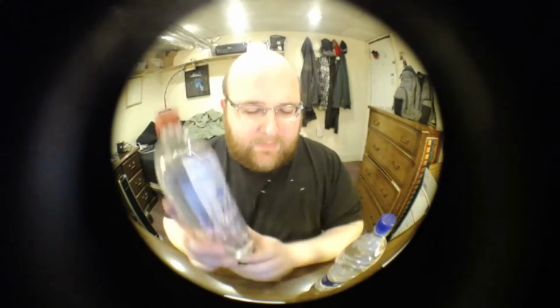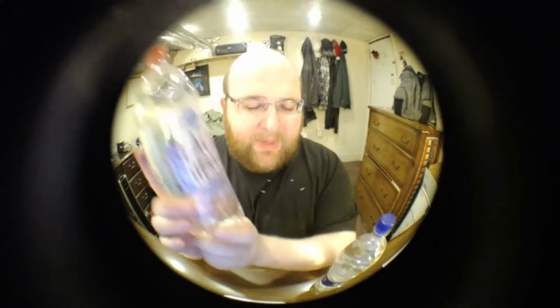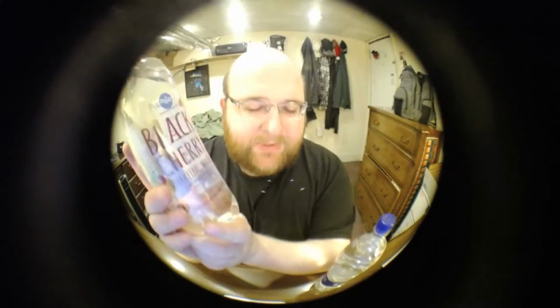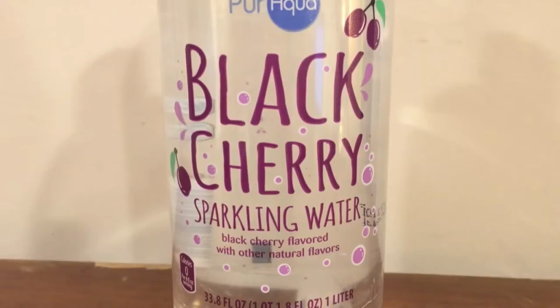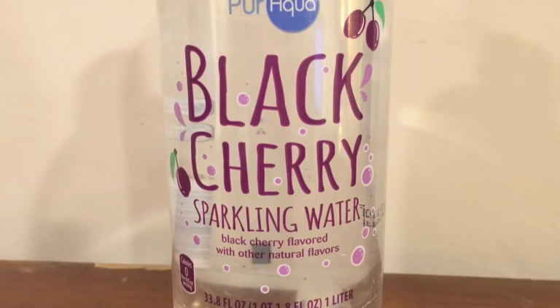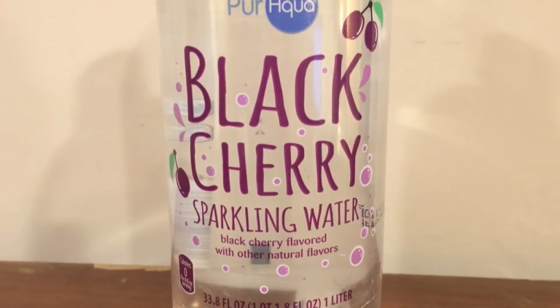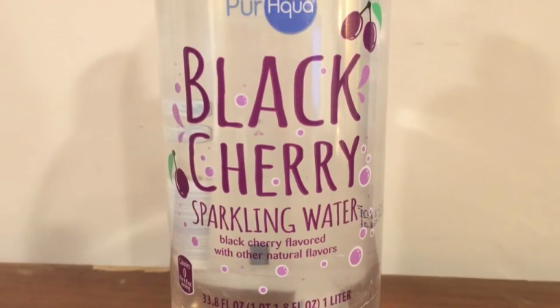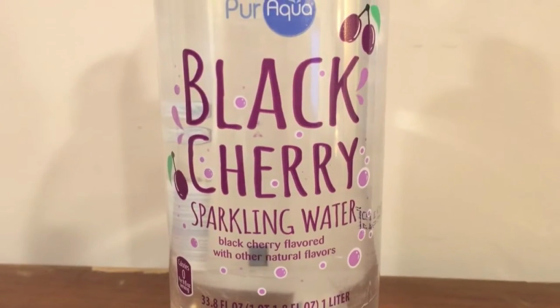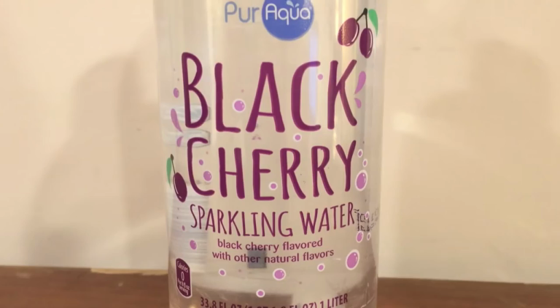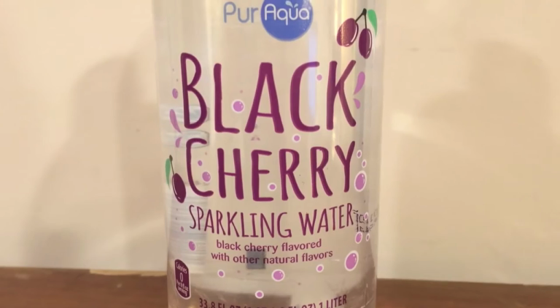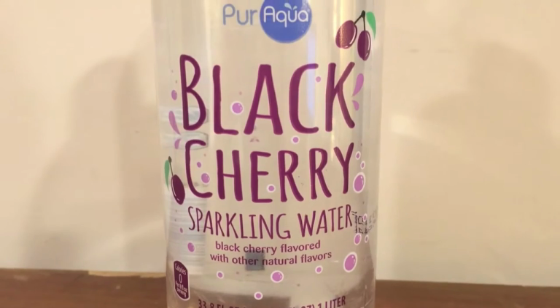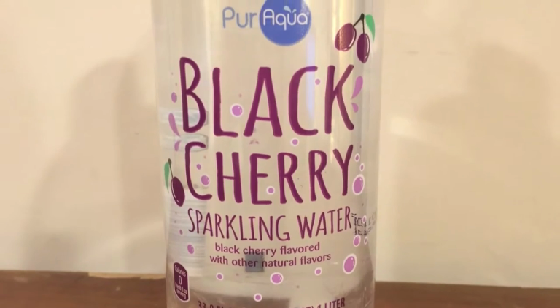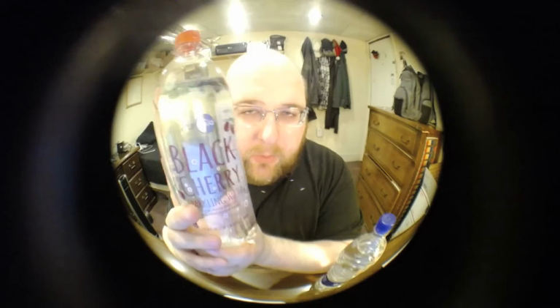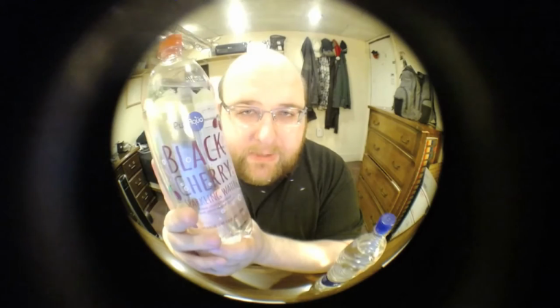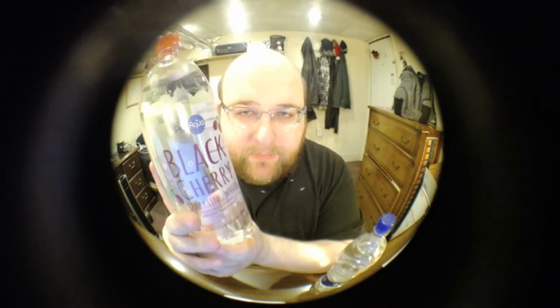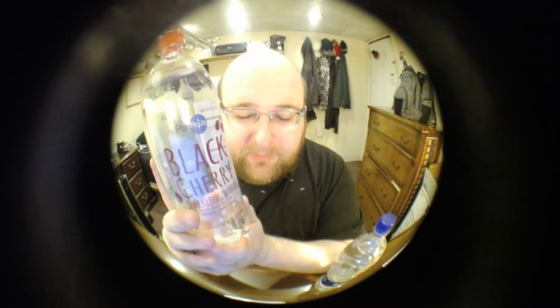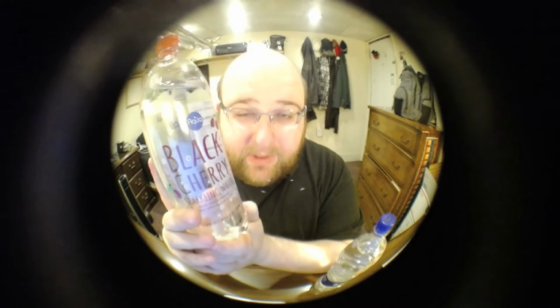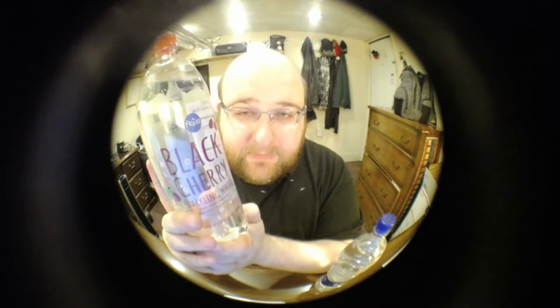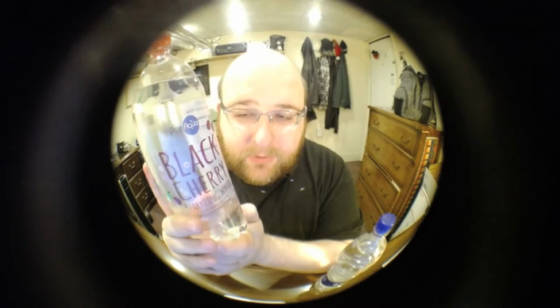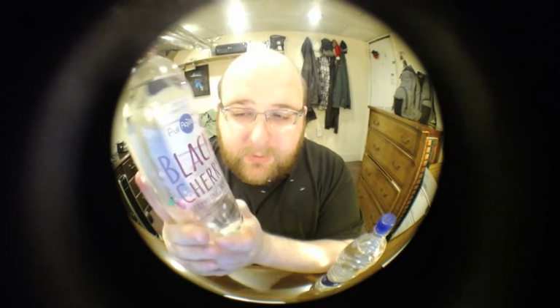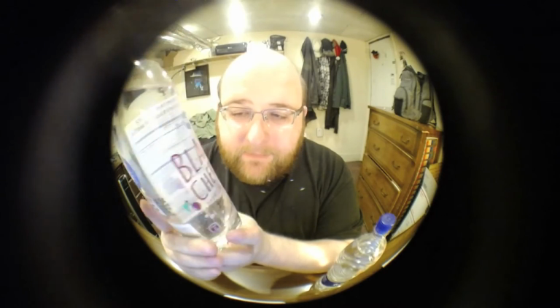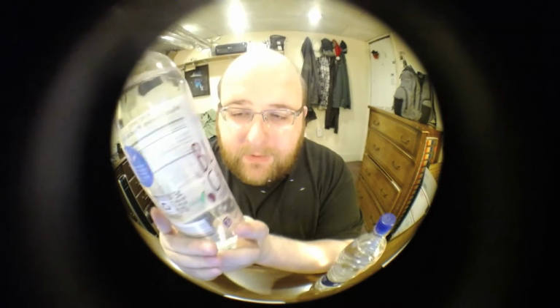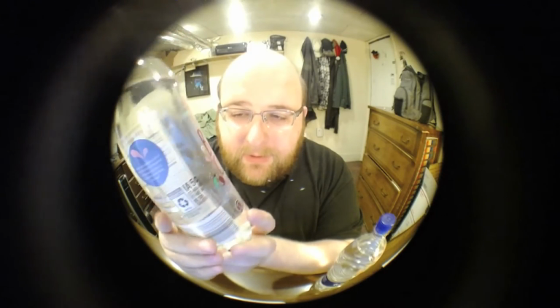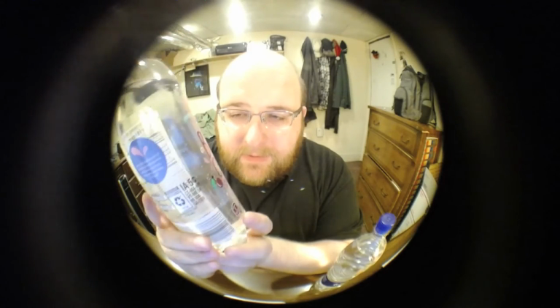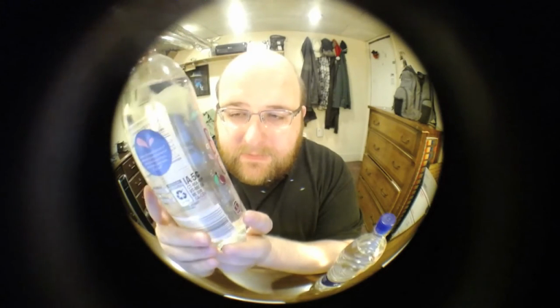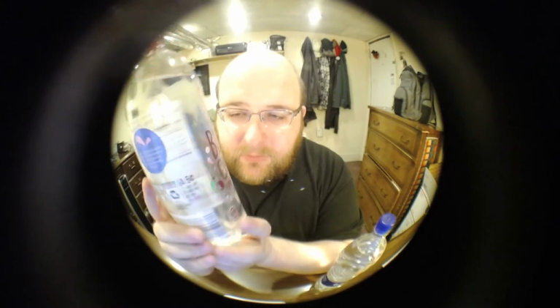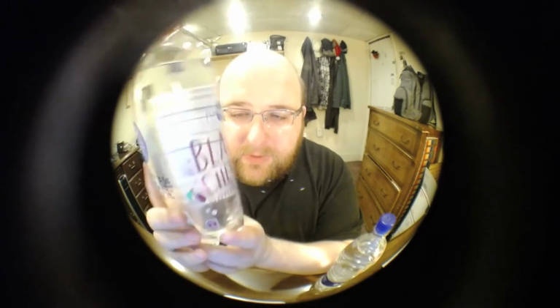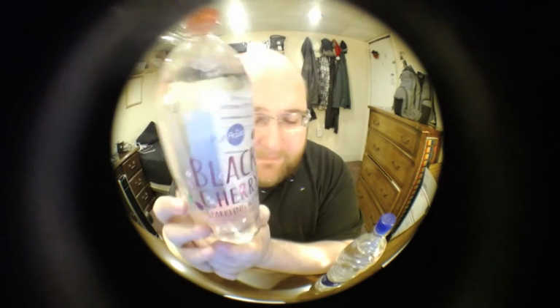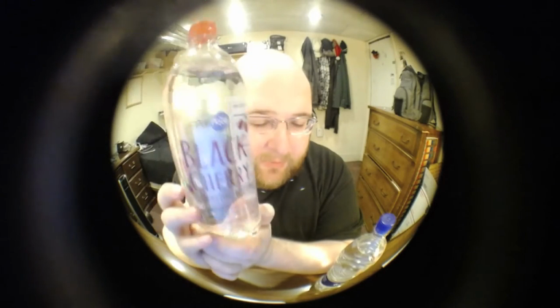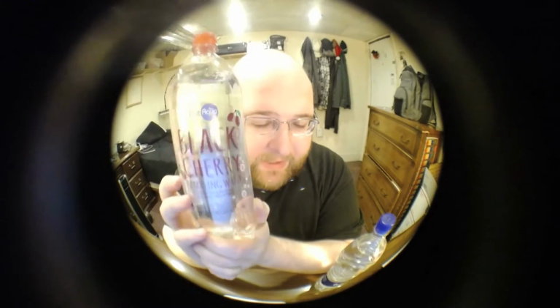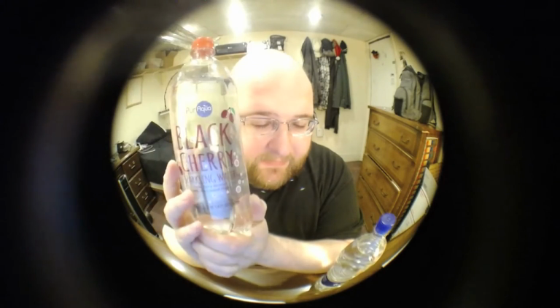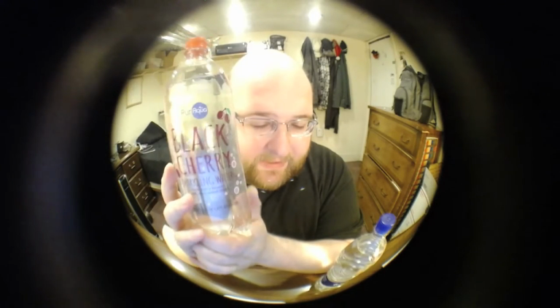The Black Cherry Water is from the store Aldi. I really like the store Aldi, and this is only 49 cents.